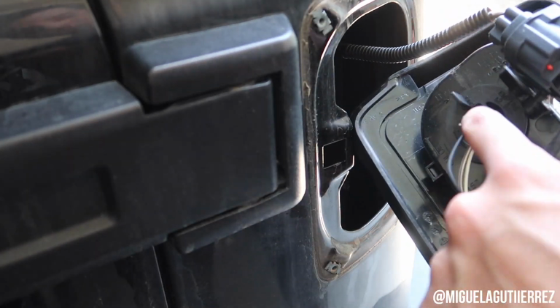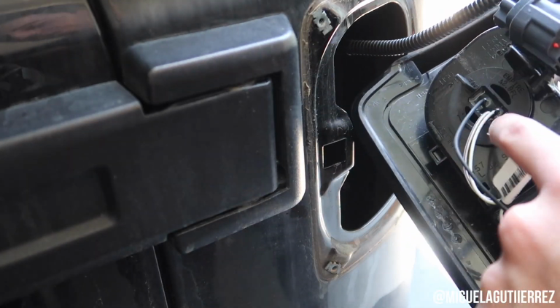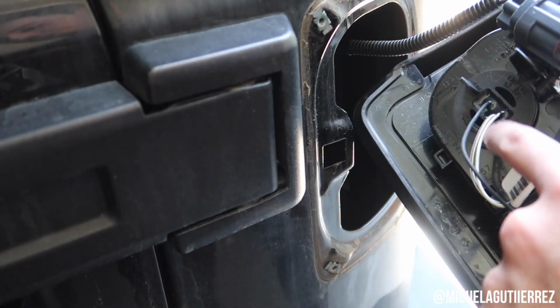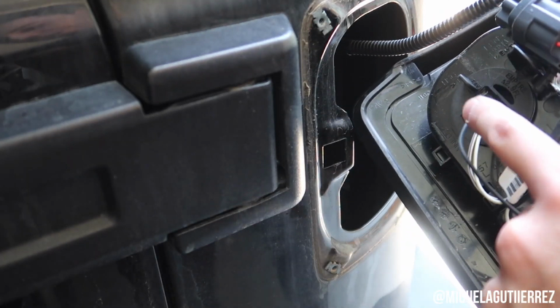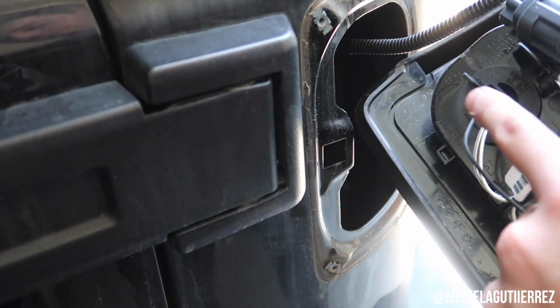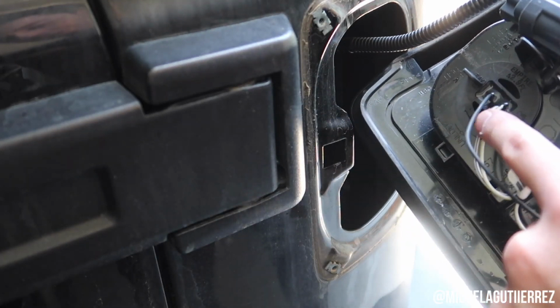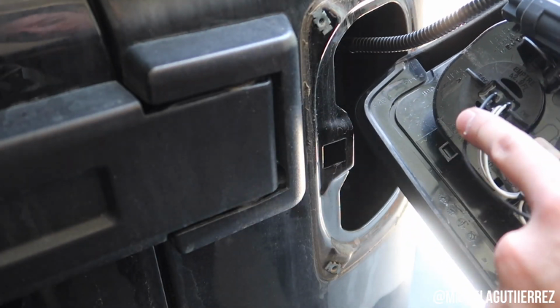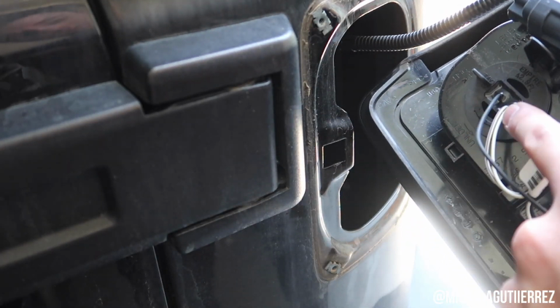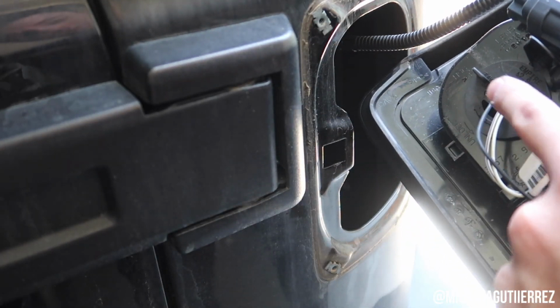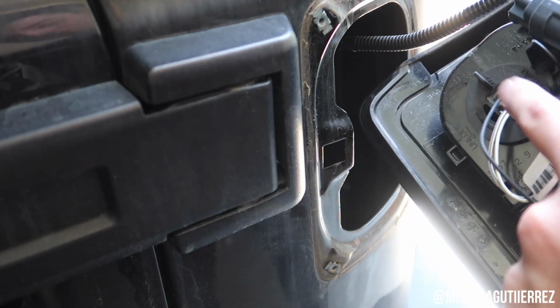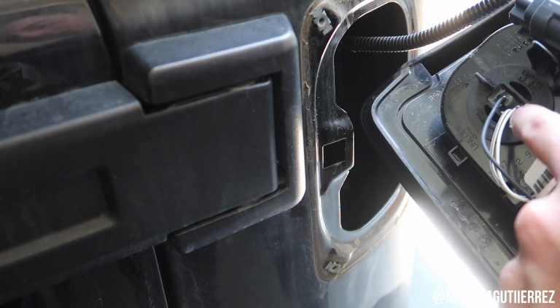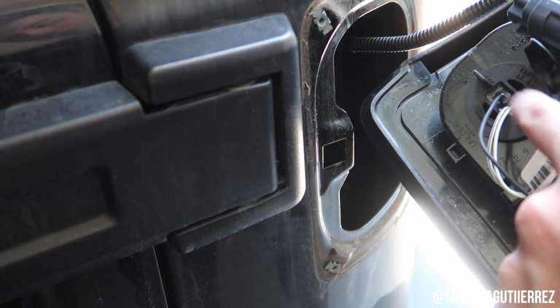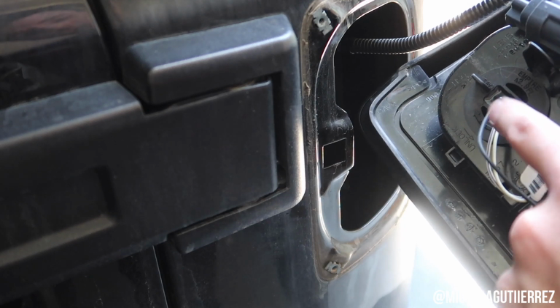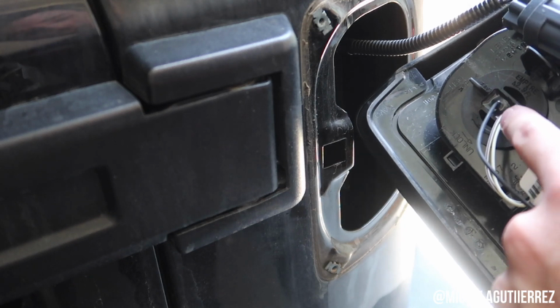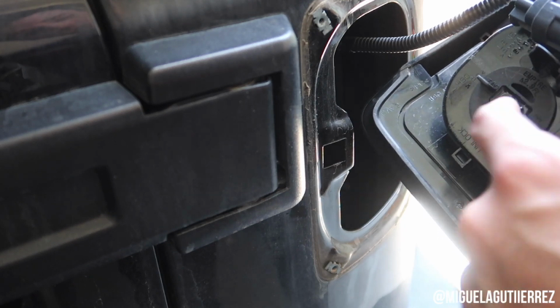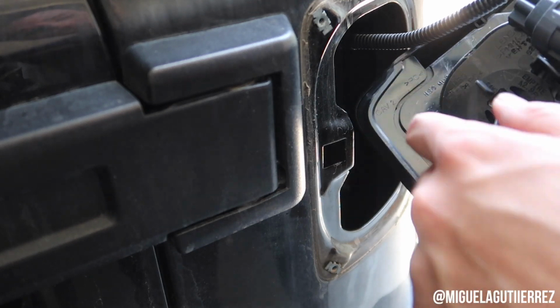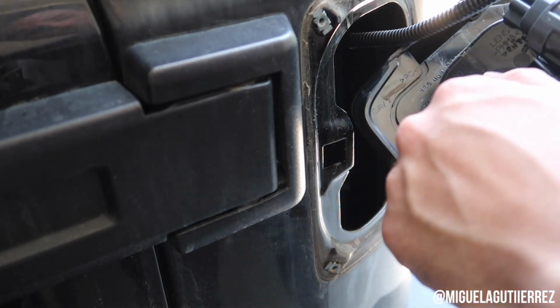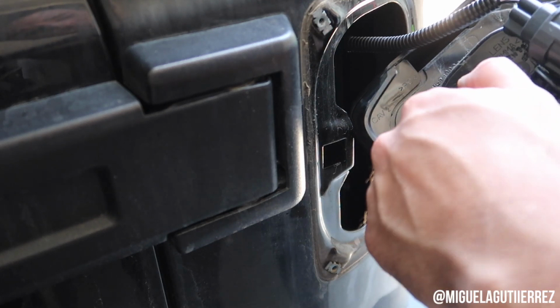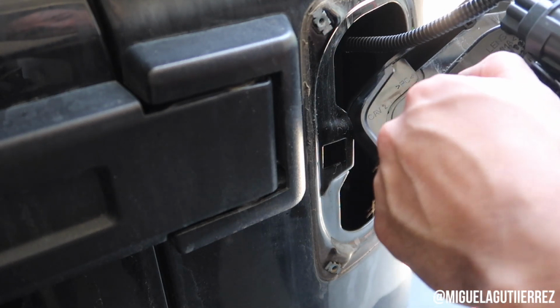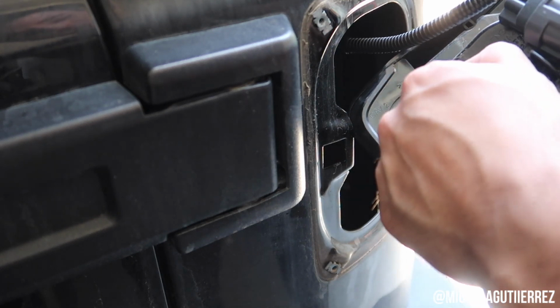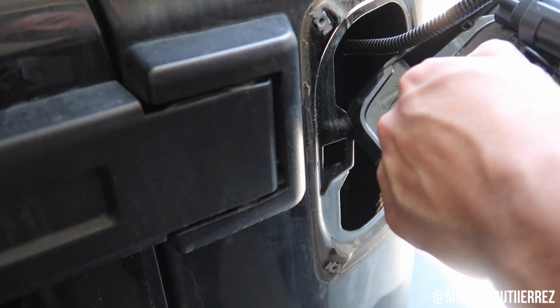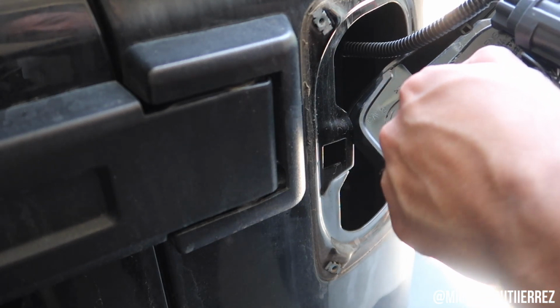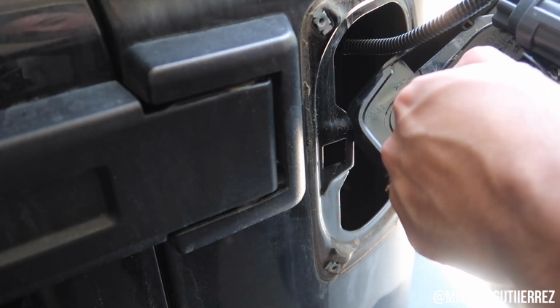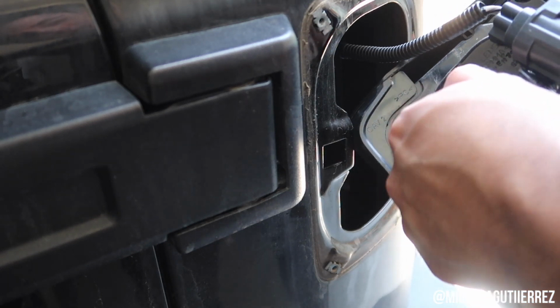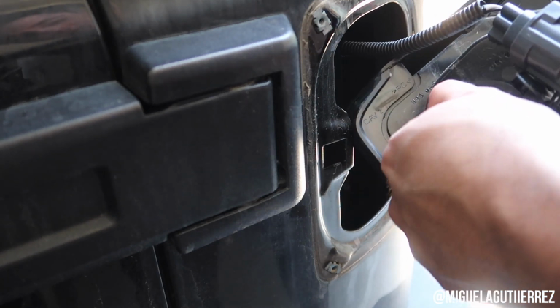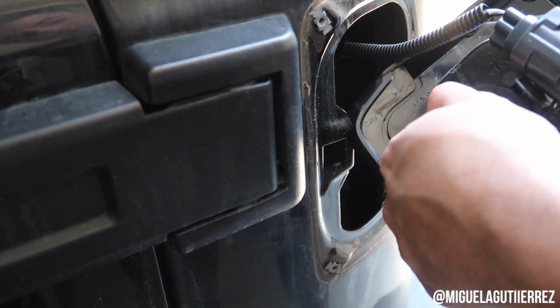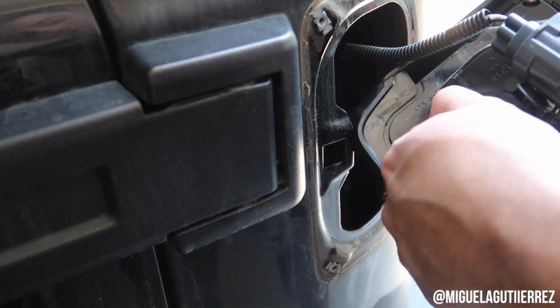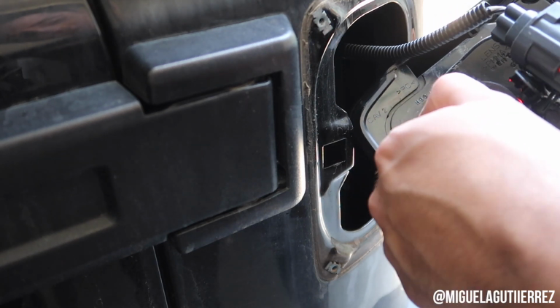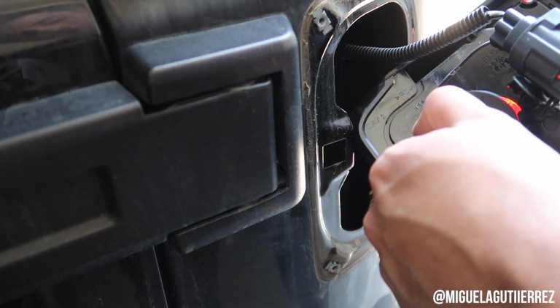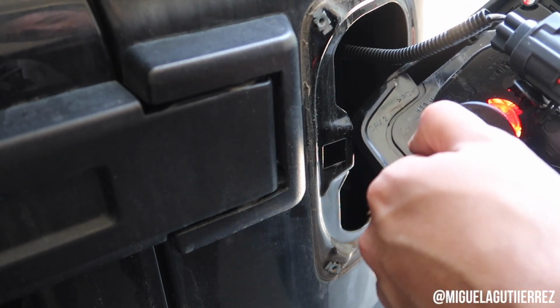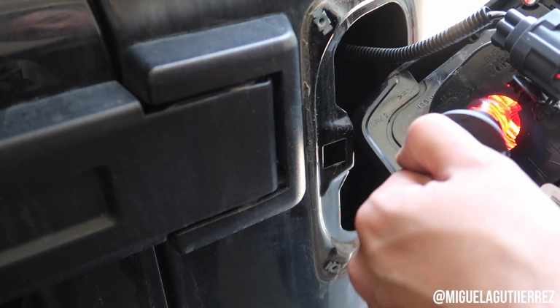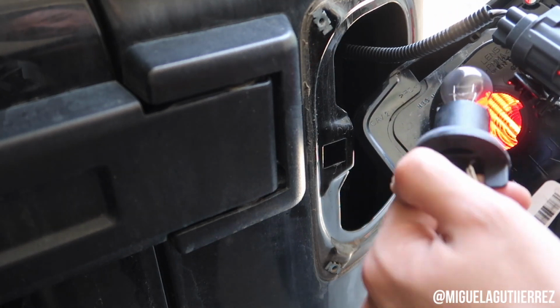So this one right here is the one you're going to want to remove. This is the bulb that goes for your turn signal and for your parking light.